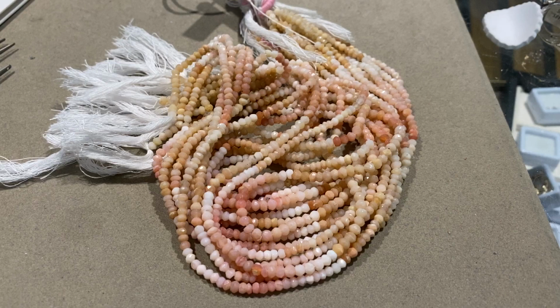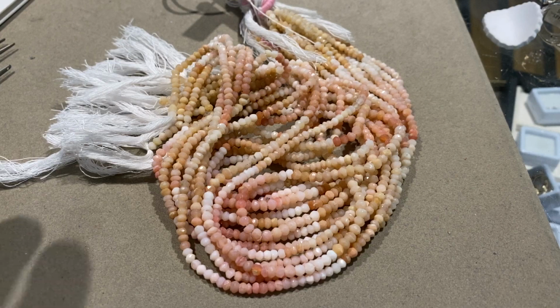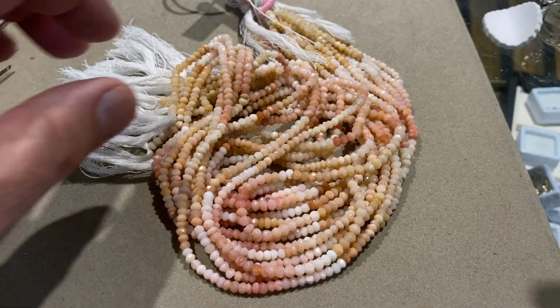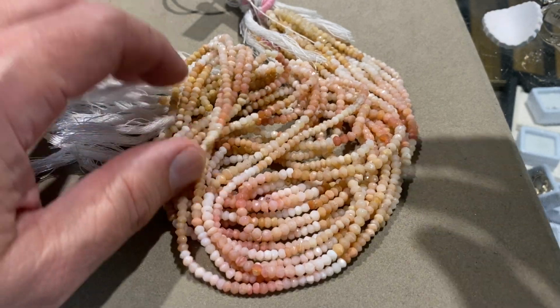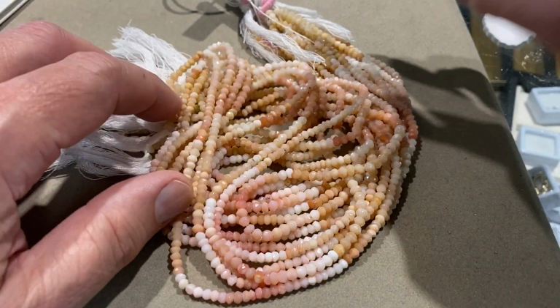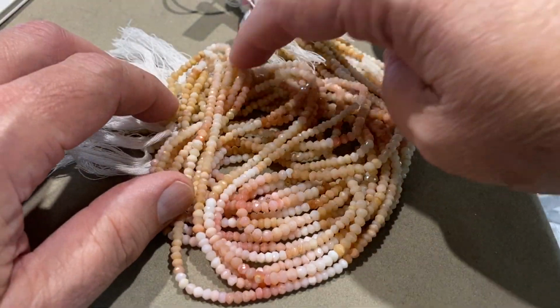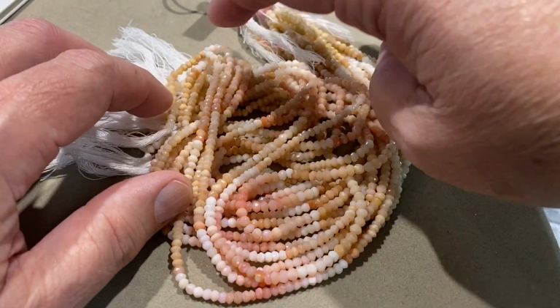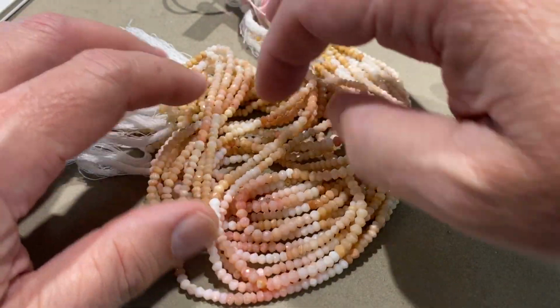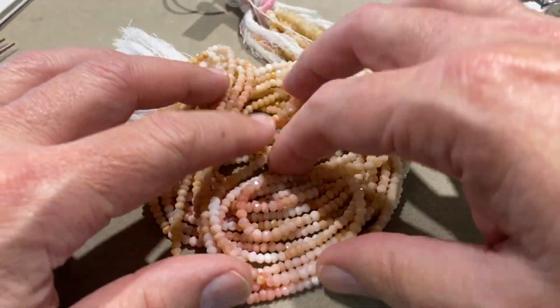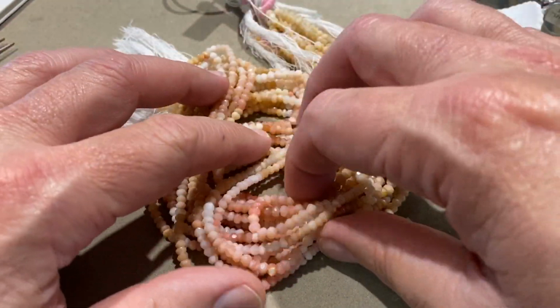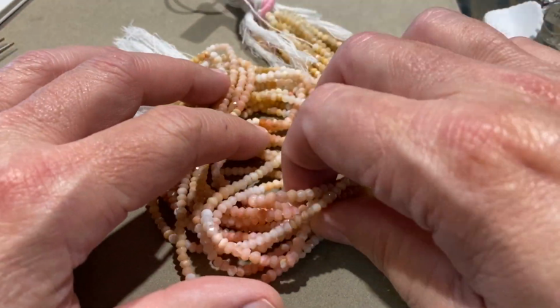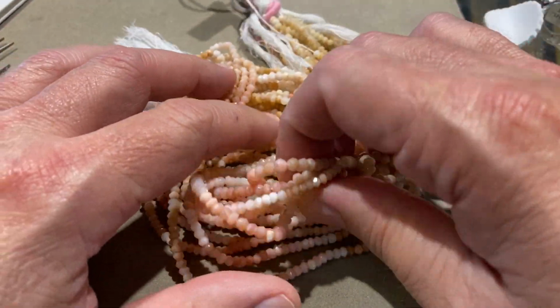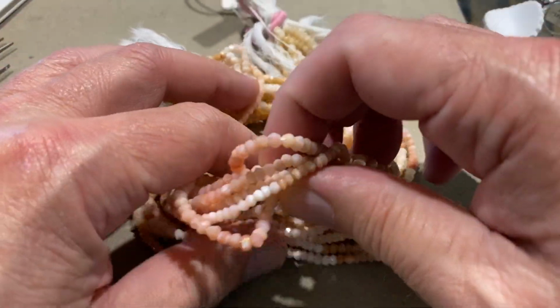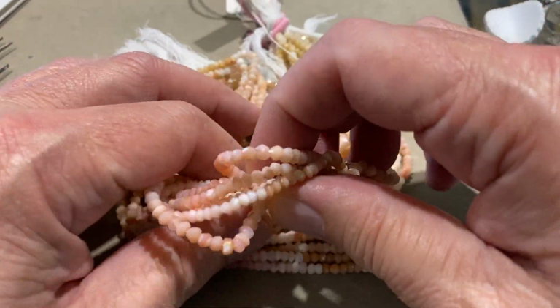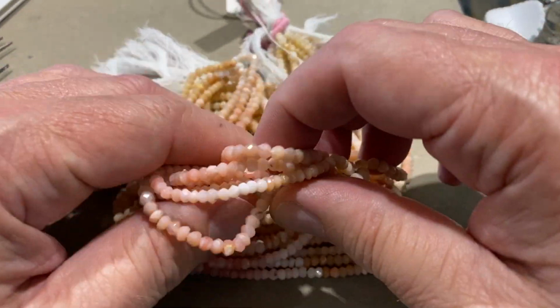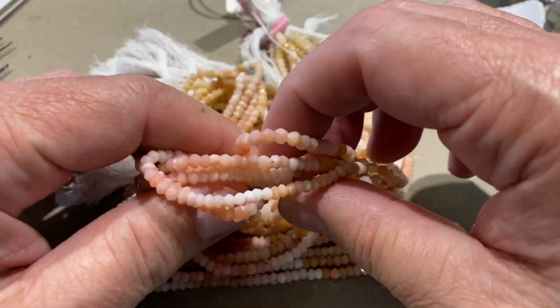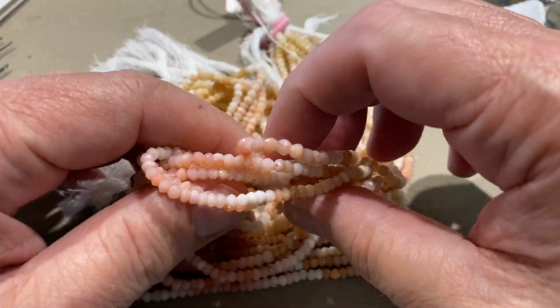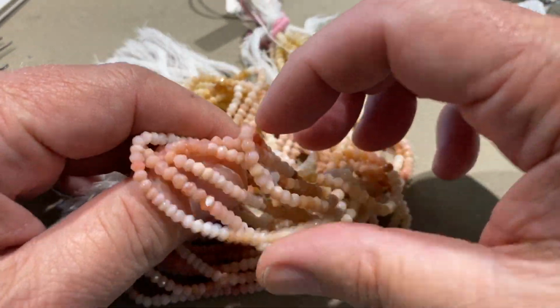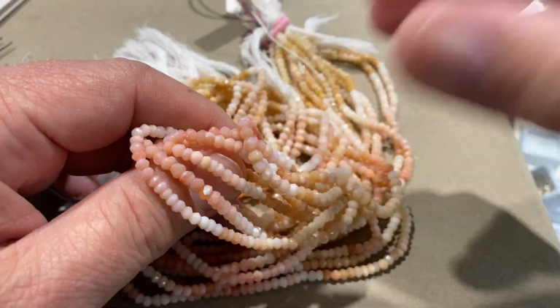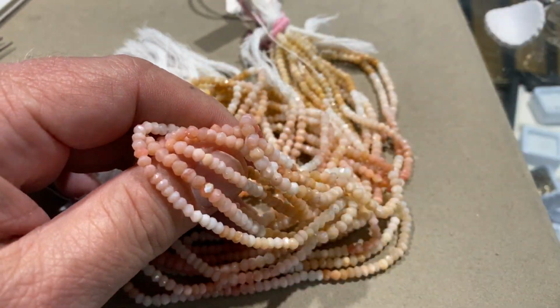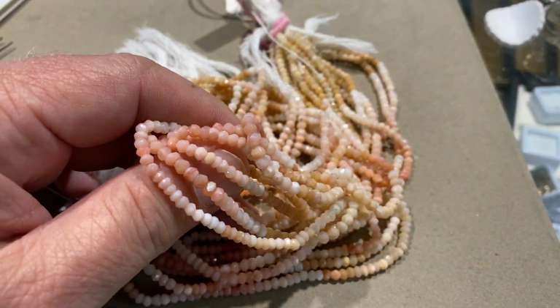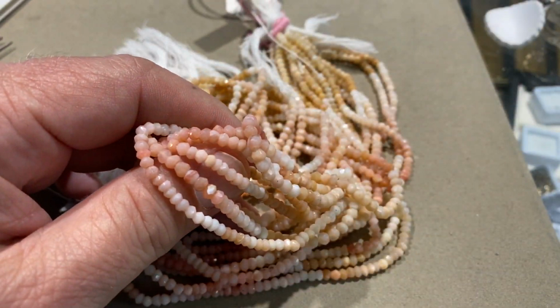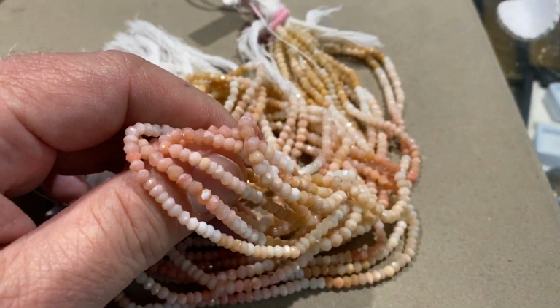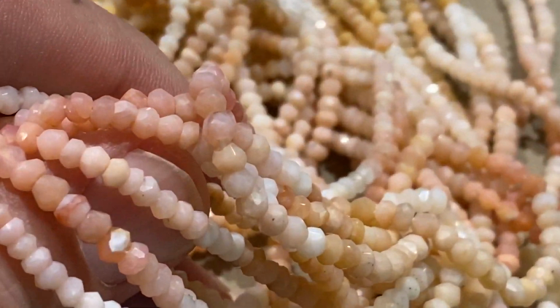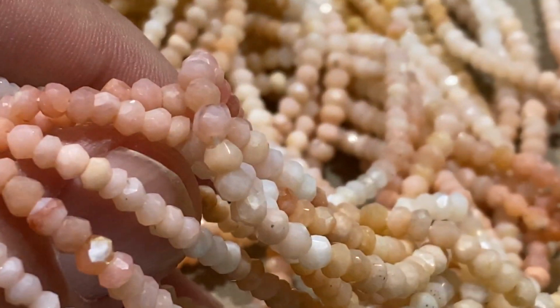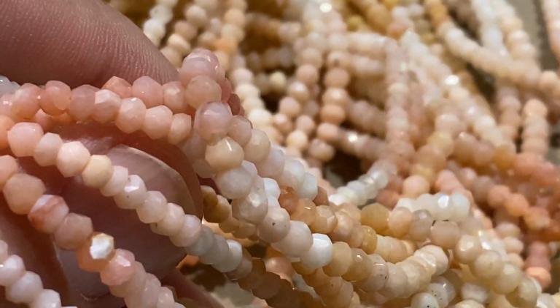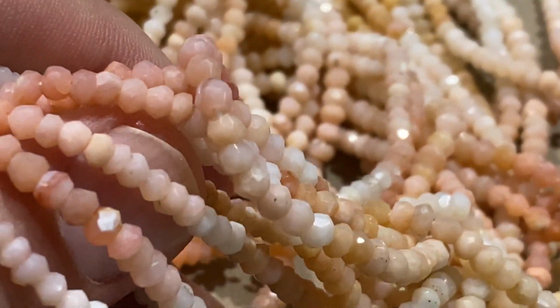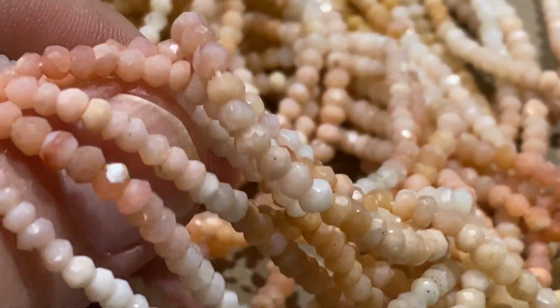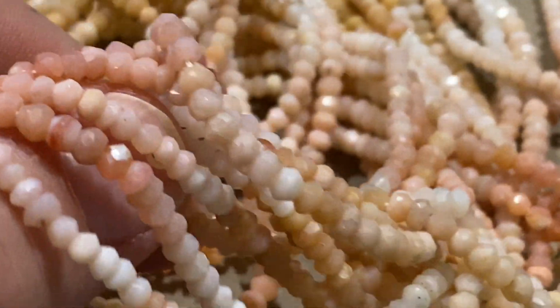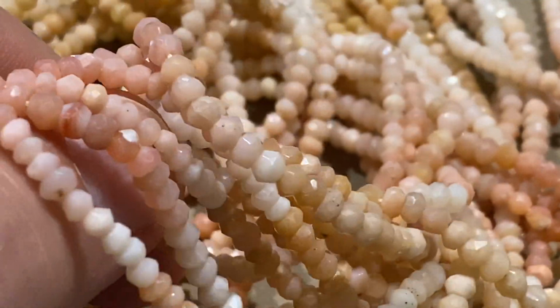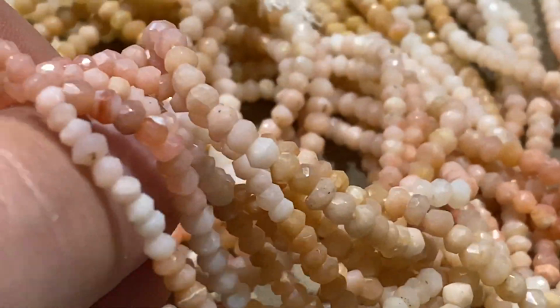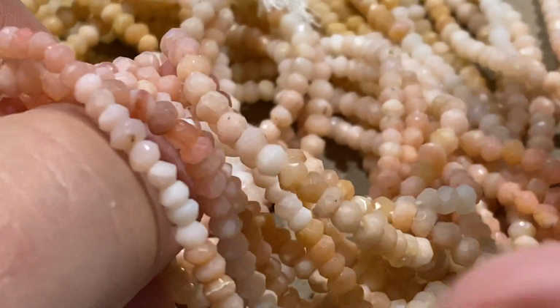Today we're doing something a little bit different. This is a pink Peruvian Opal faceted.